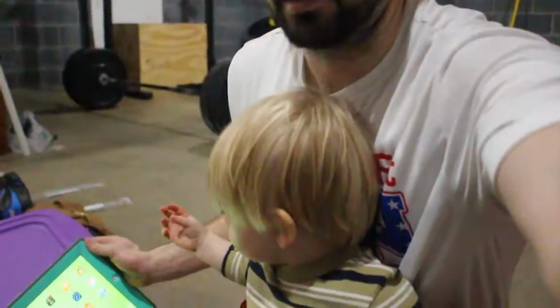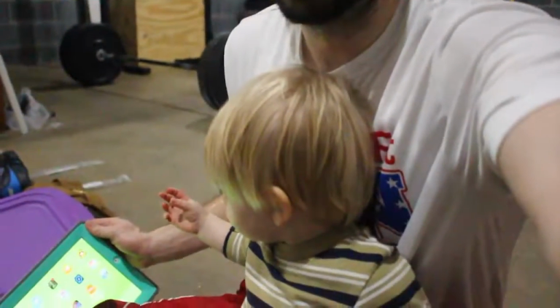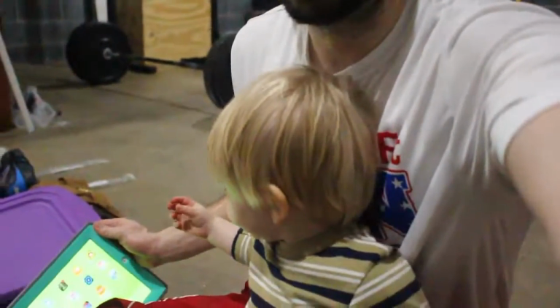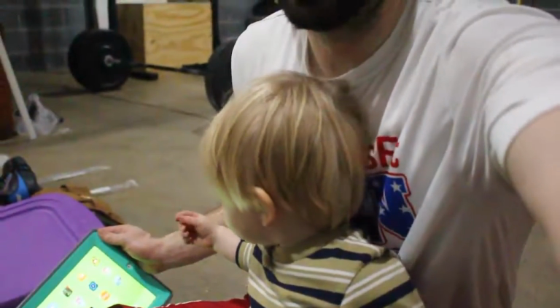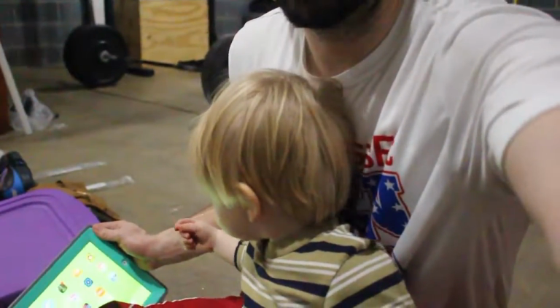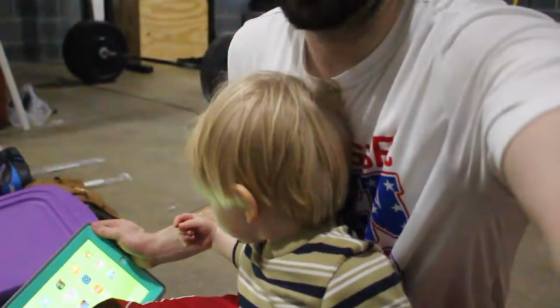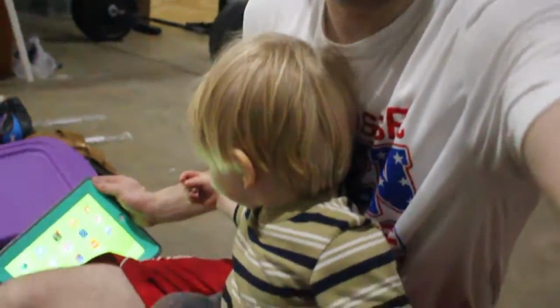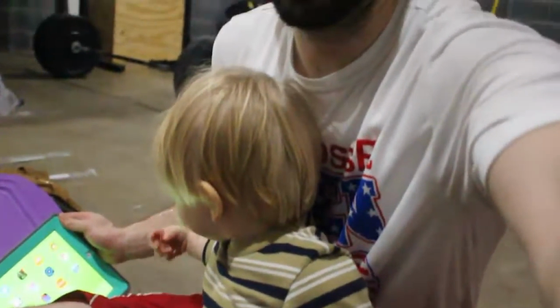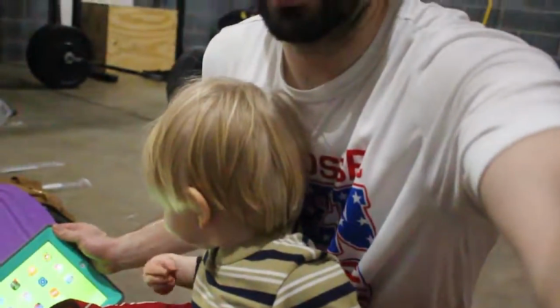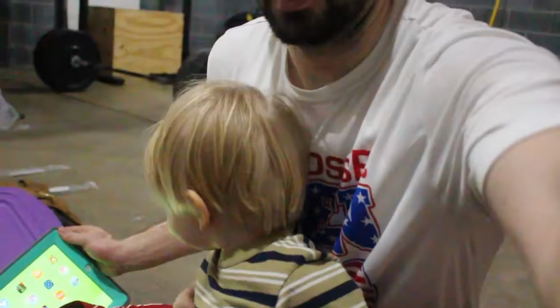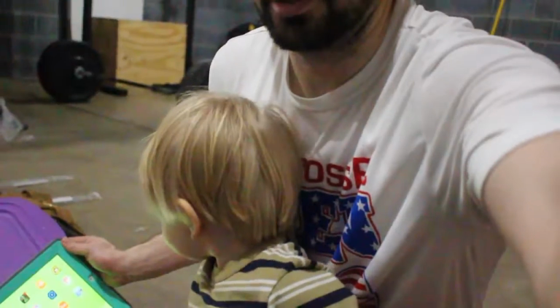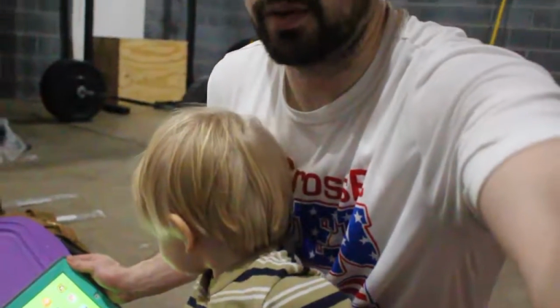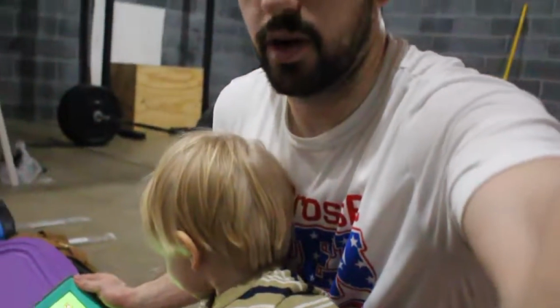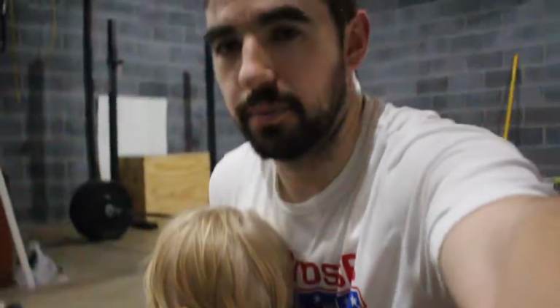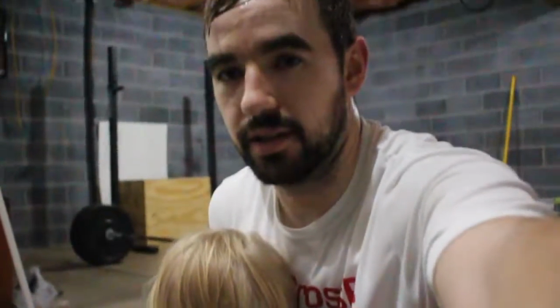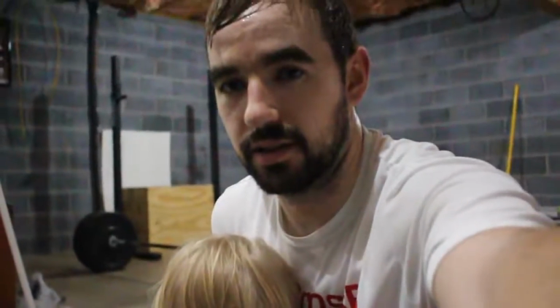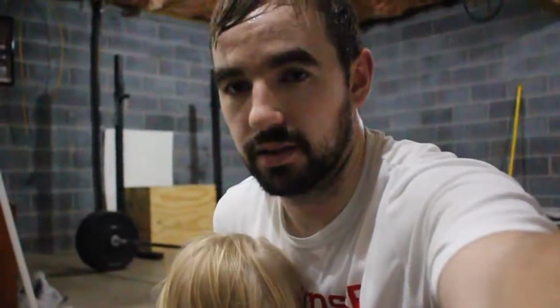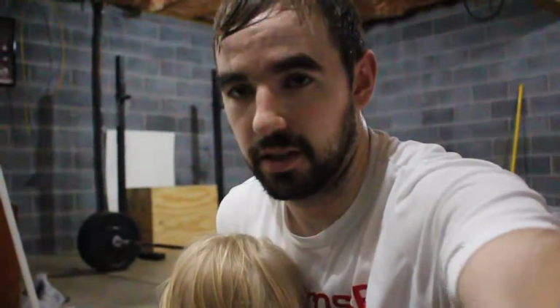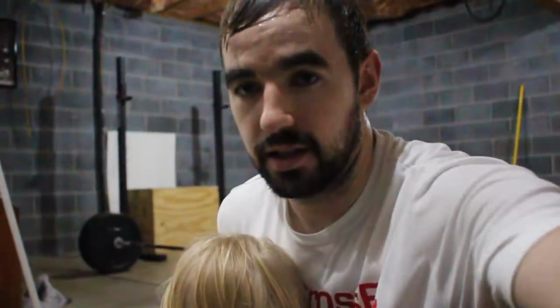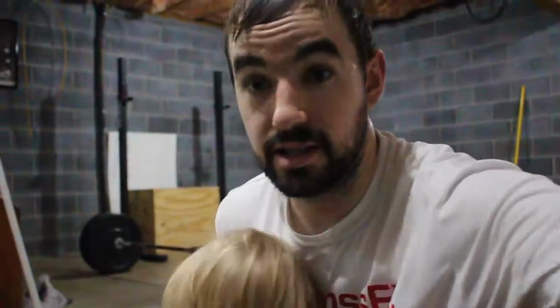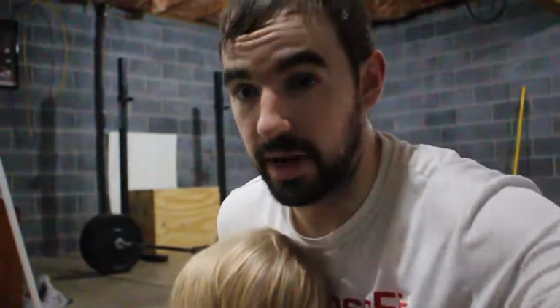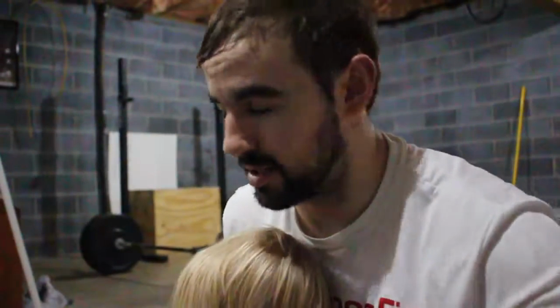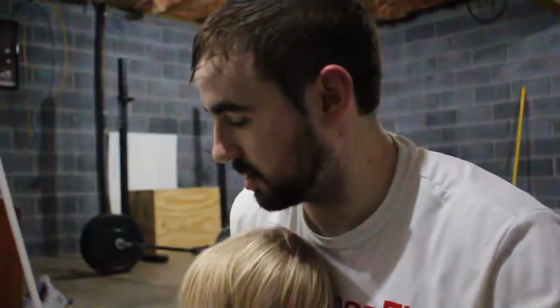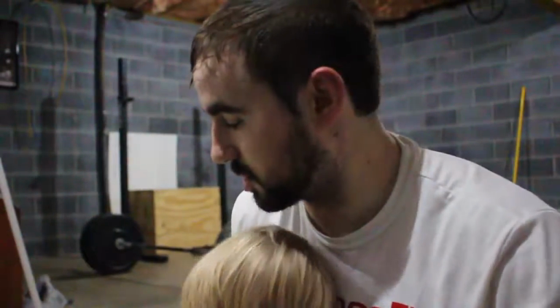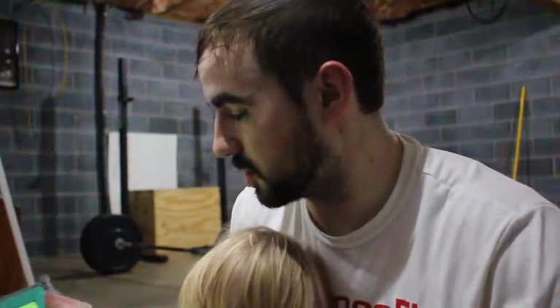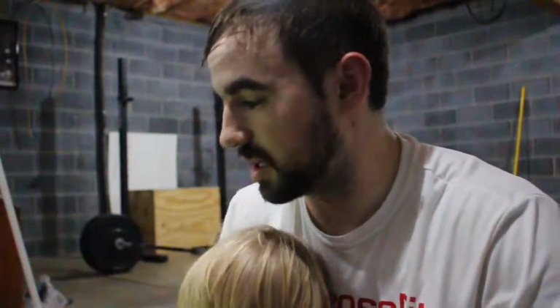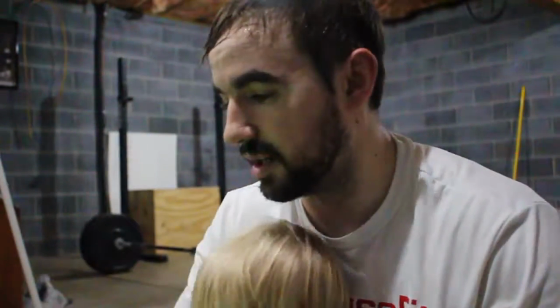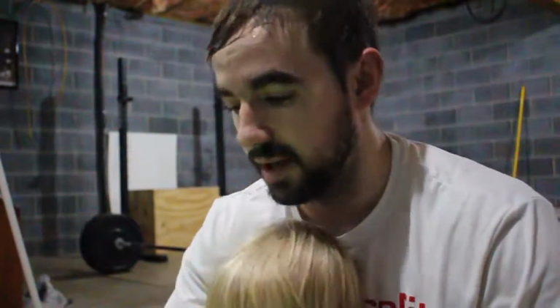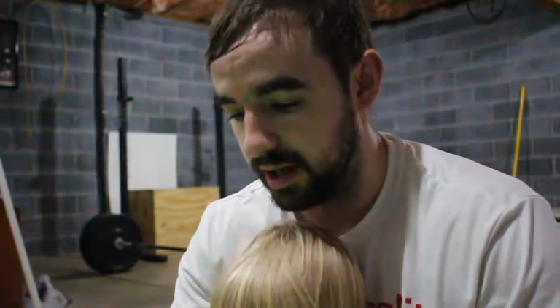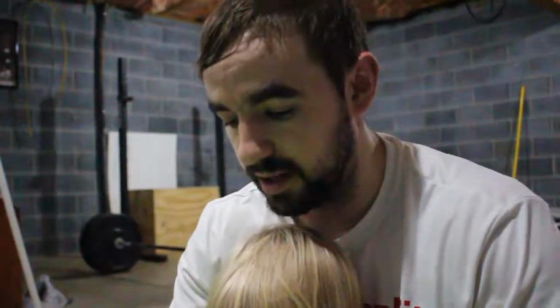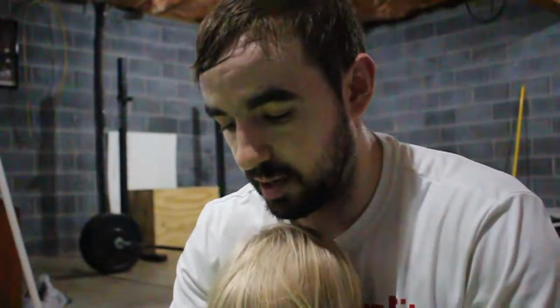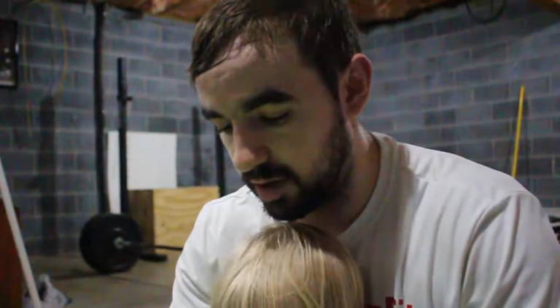This is Oliver, for those of you who don't know him. He's the best — he's the coolest kid in the neighborhood.